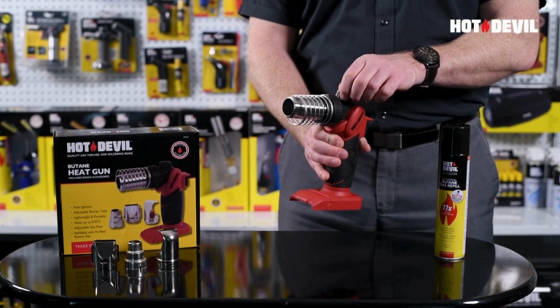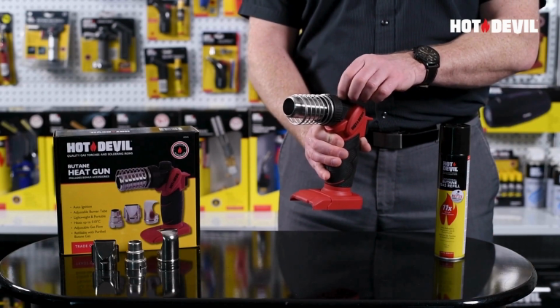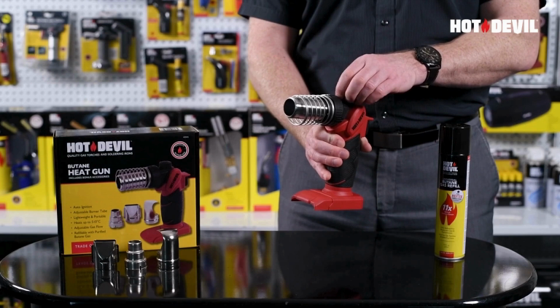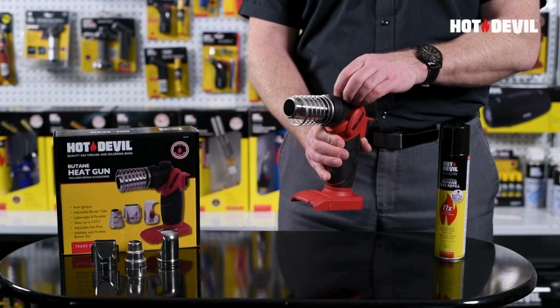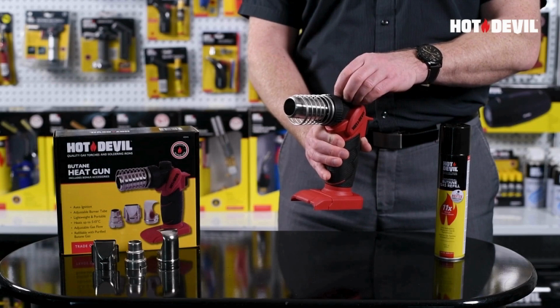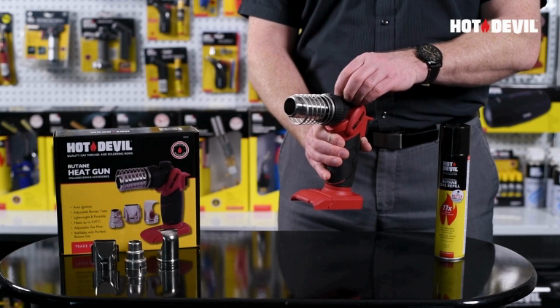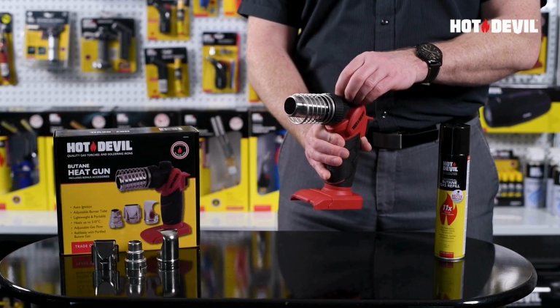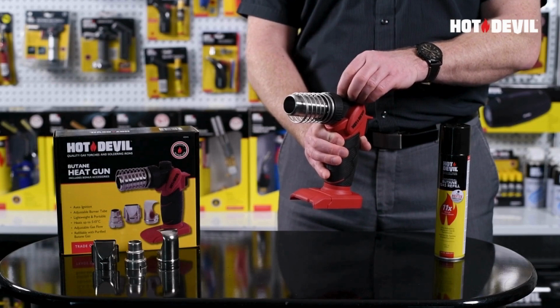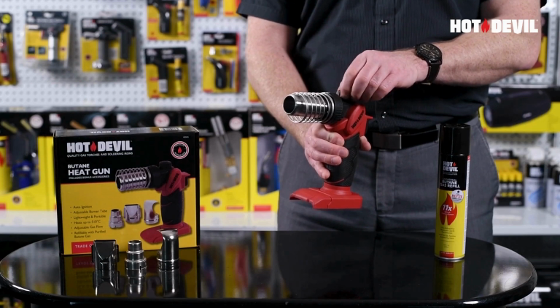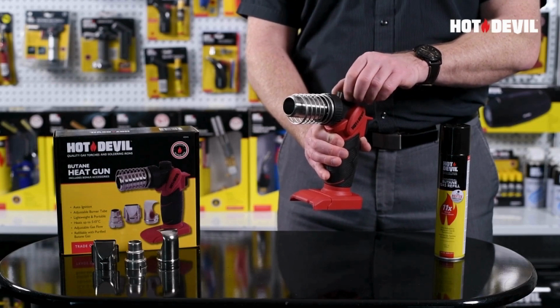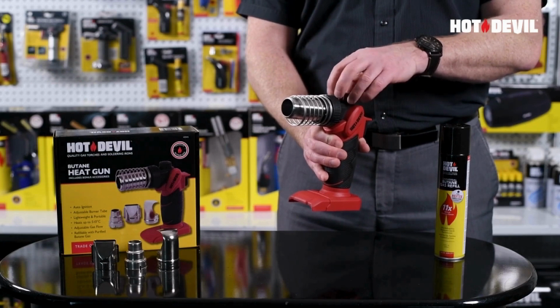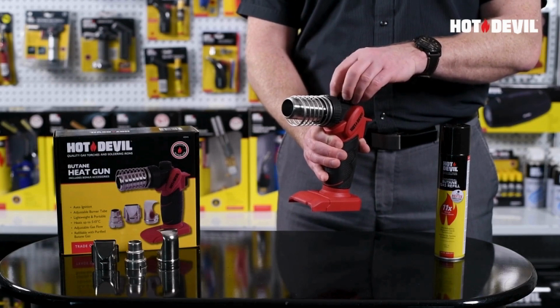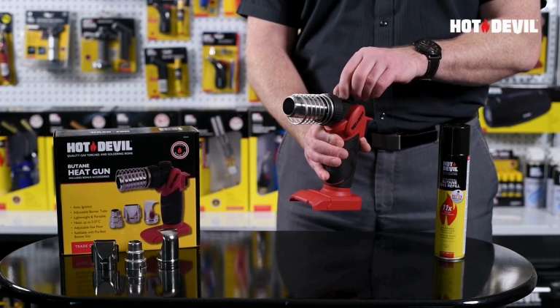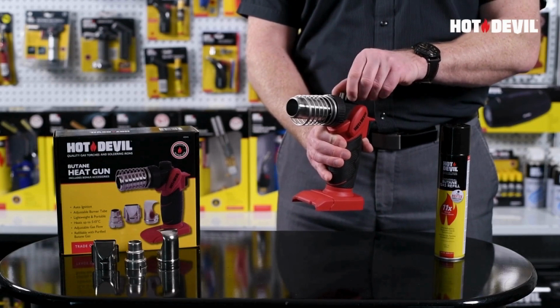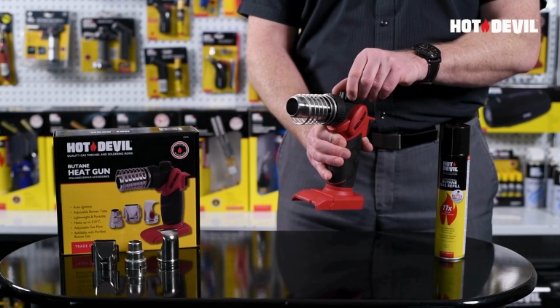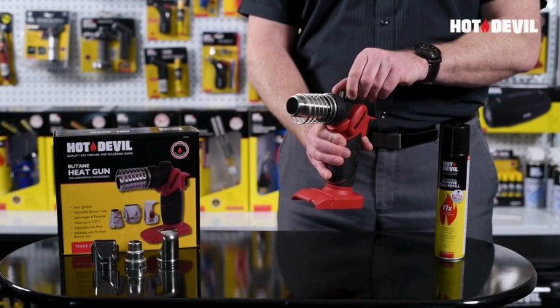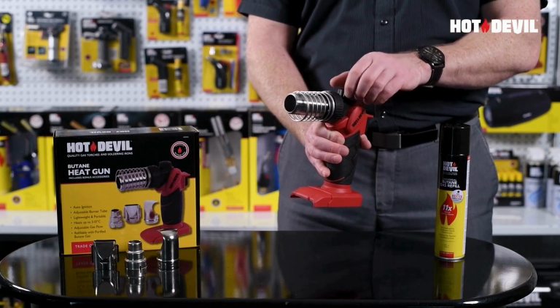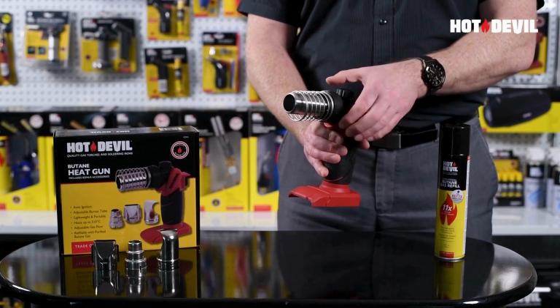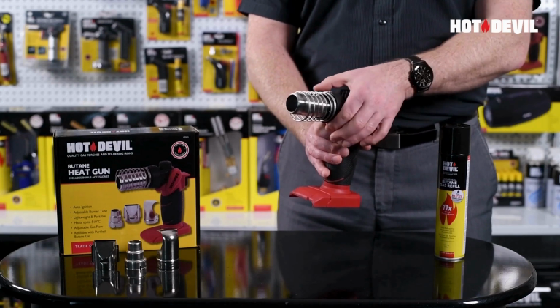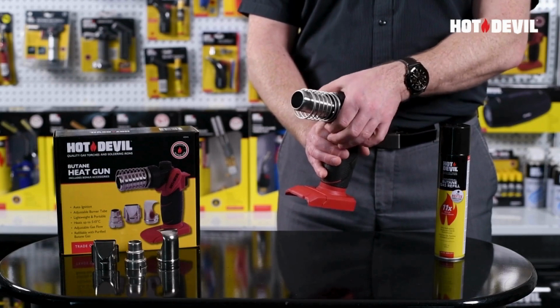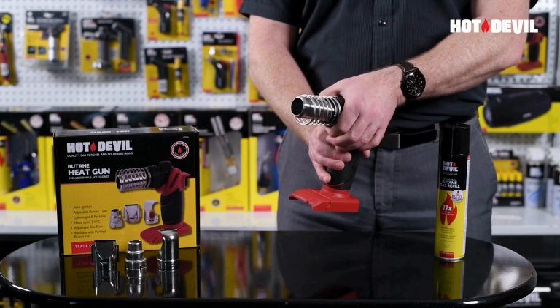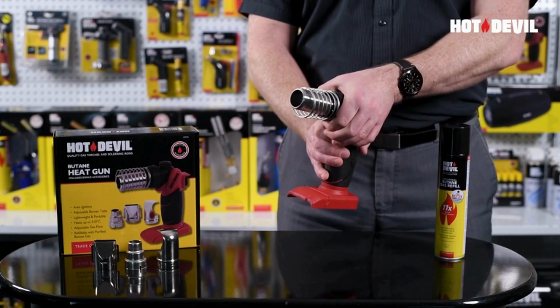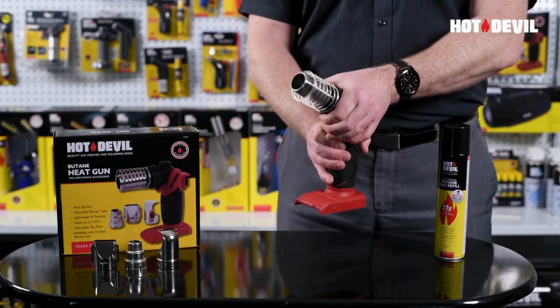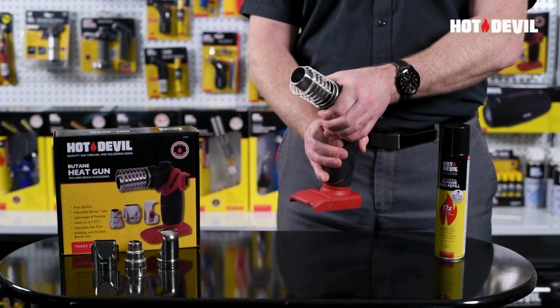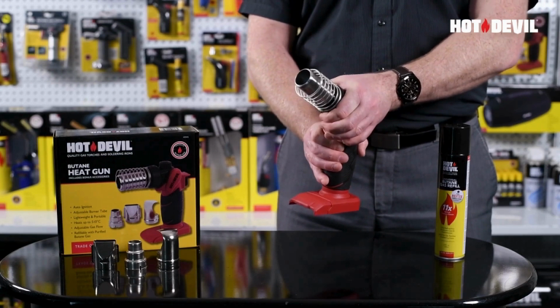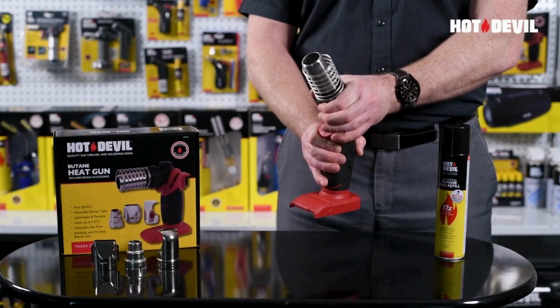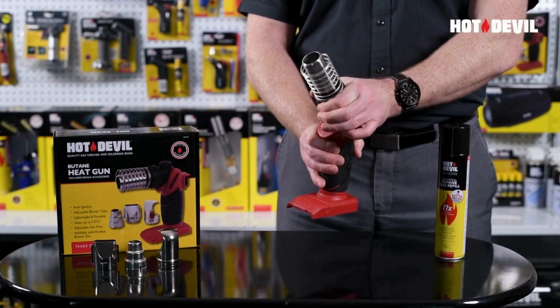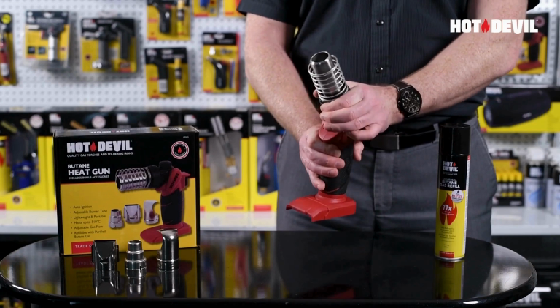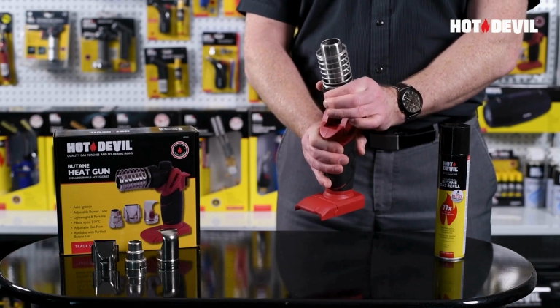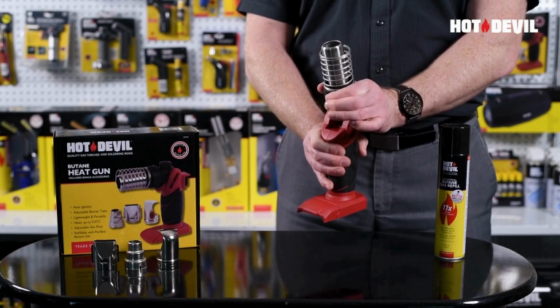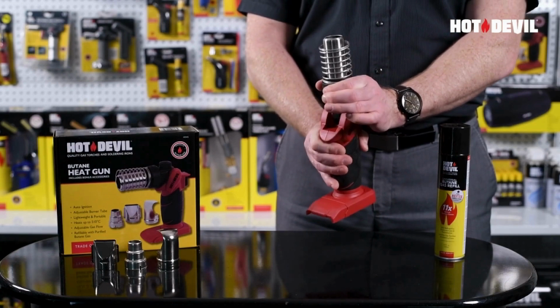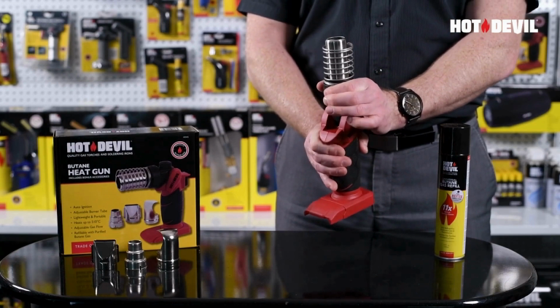Depressing the ignition button repeatedly in quick succession can lead to damage, and in some circumstances even cause the ignition to fail completely.